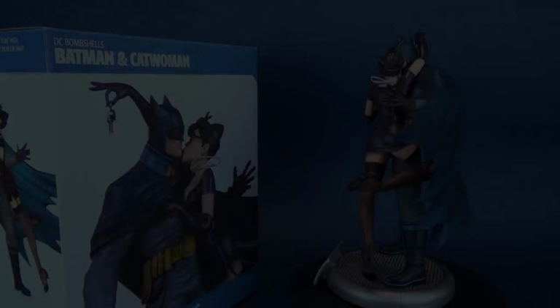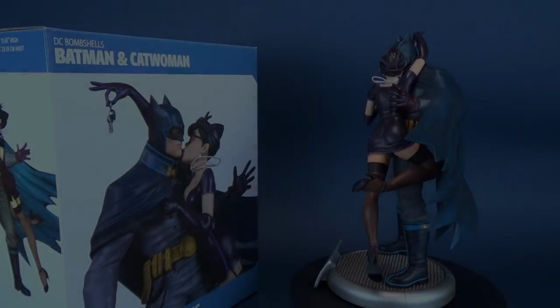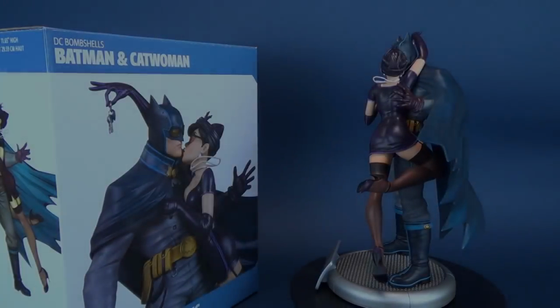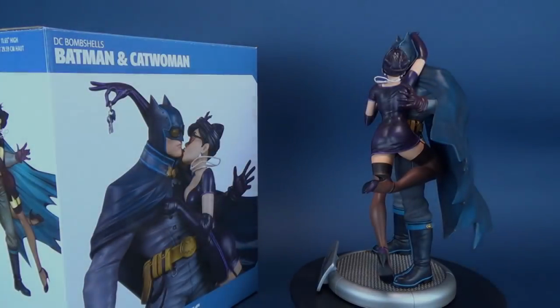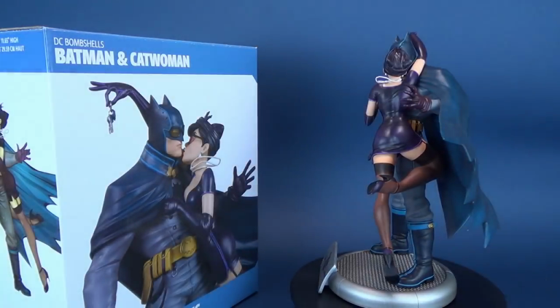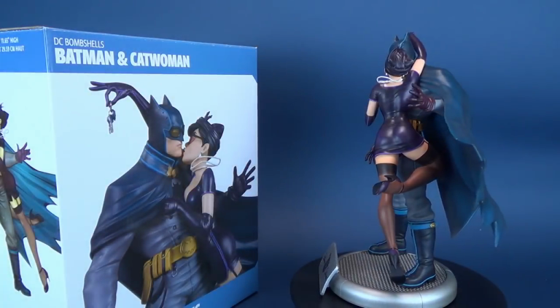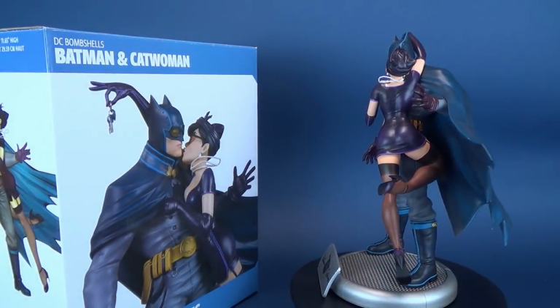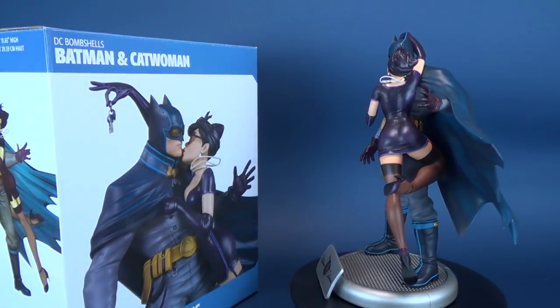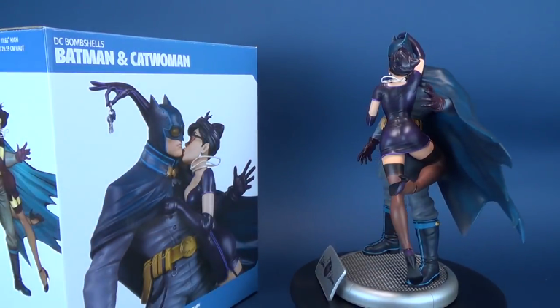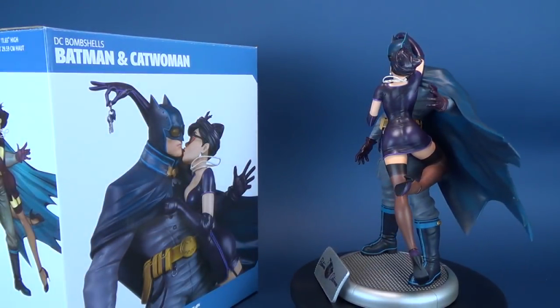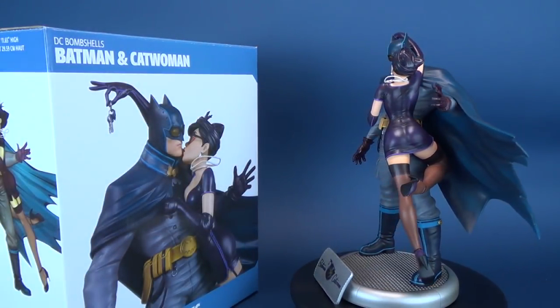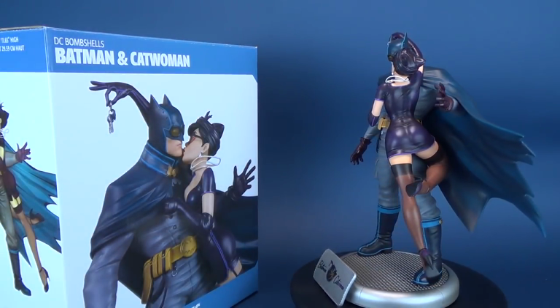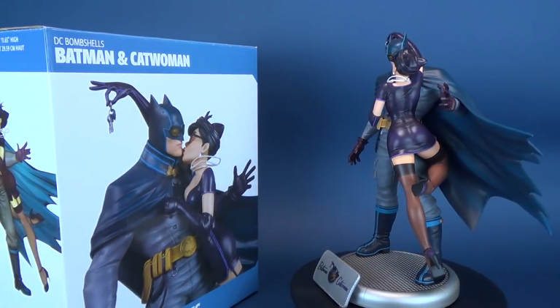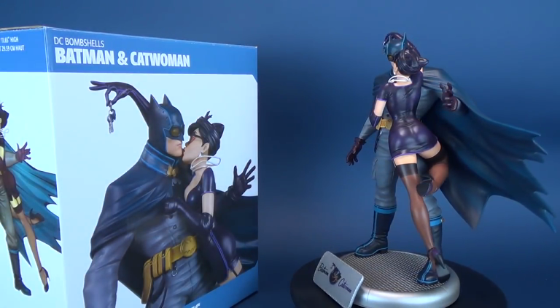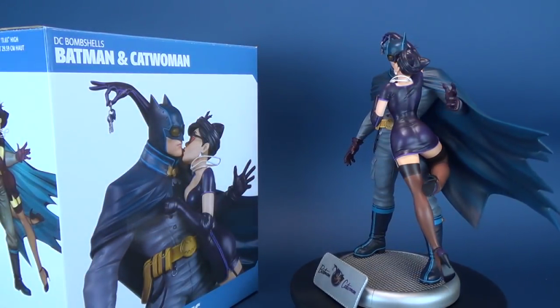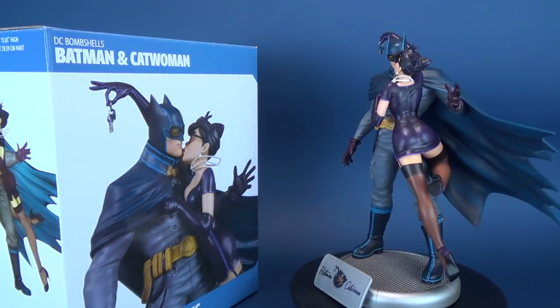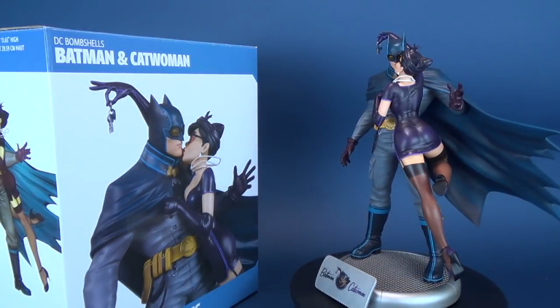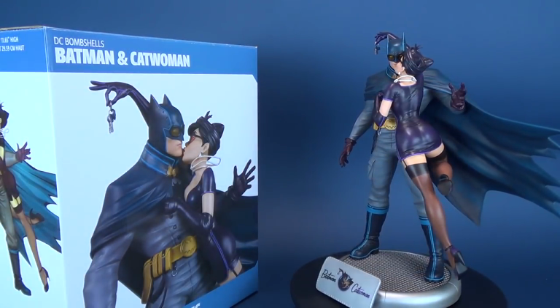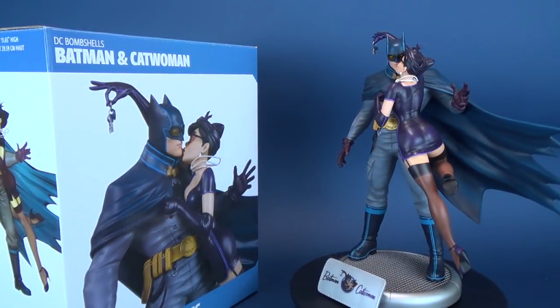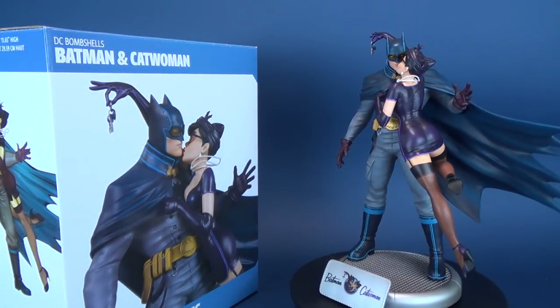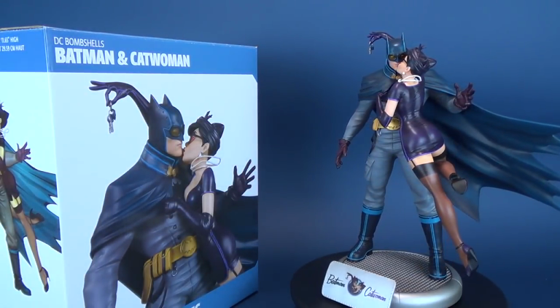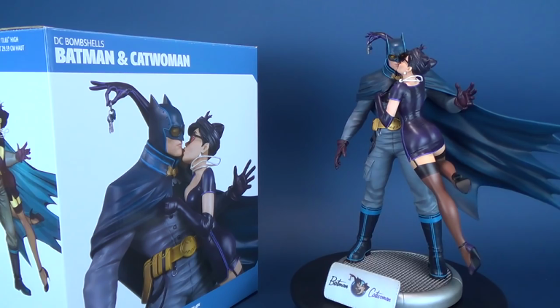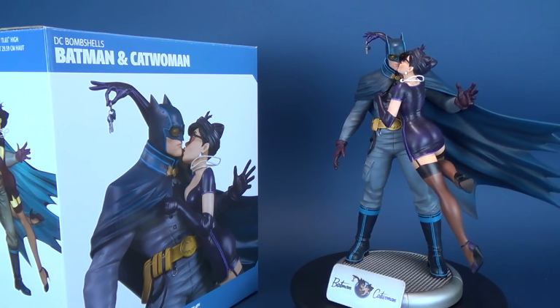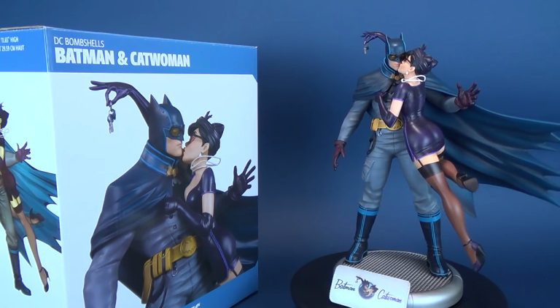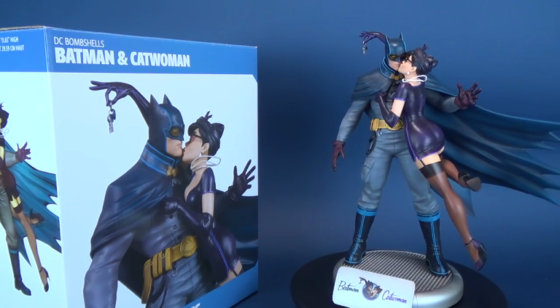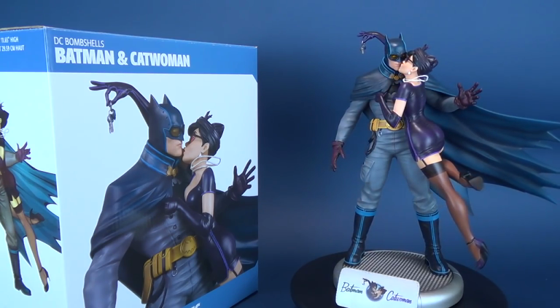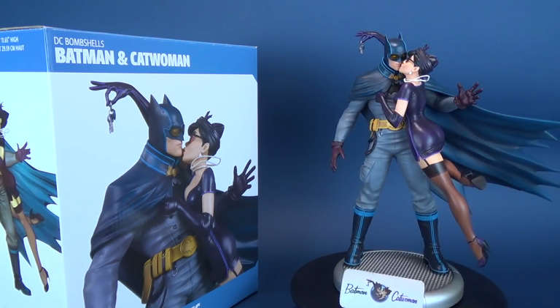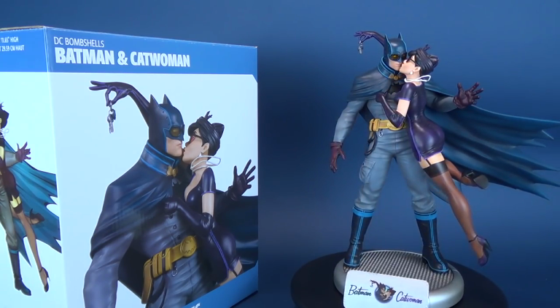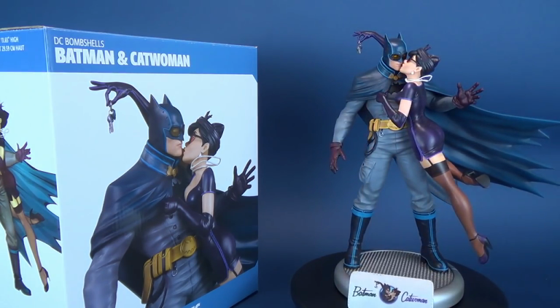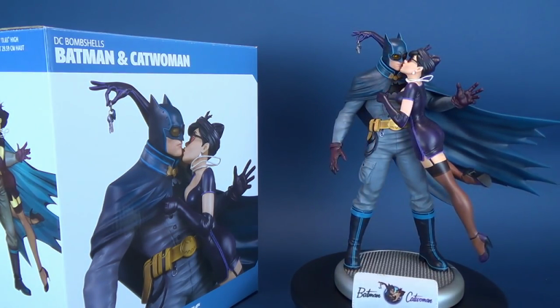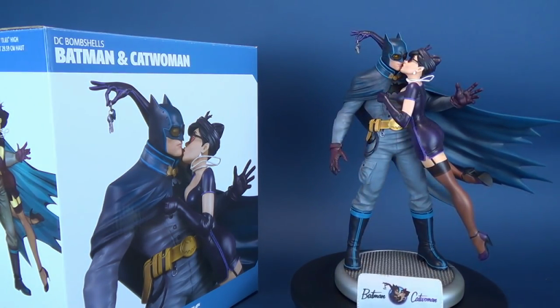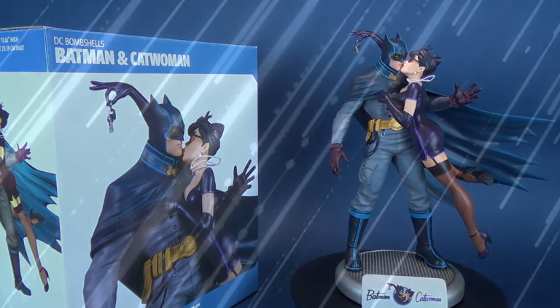In today's review, we're going to be having a look at the new DC Collectibles DC Bombshells Batman and Catwoman statue.